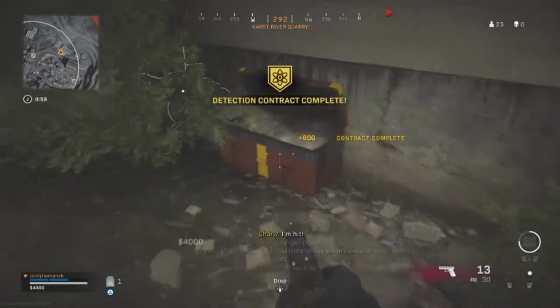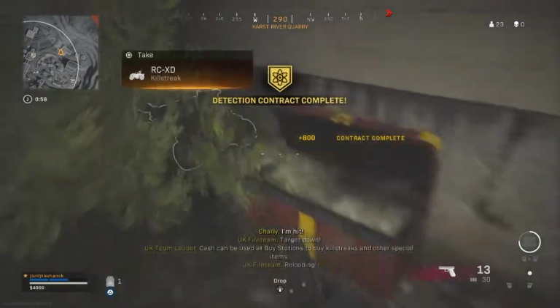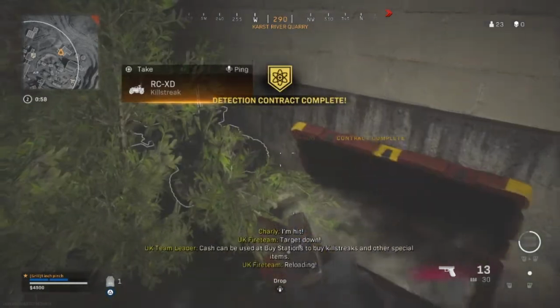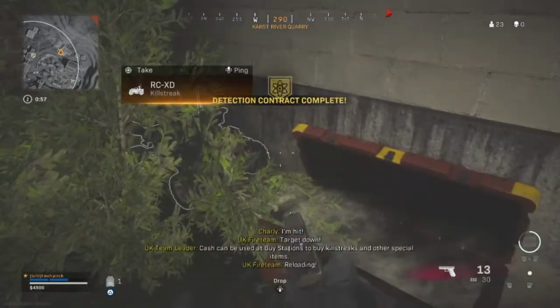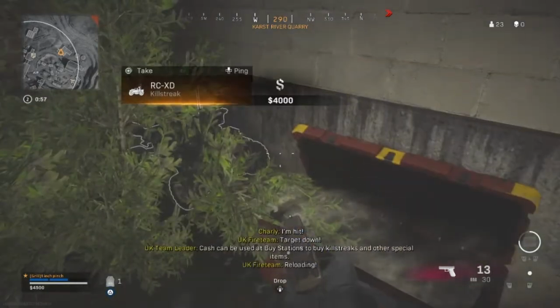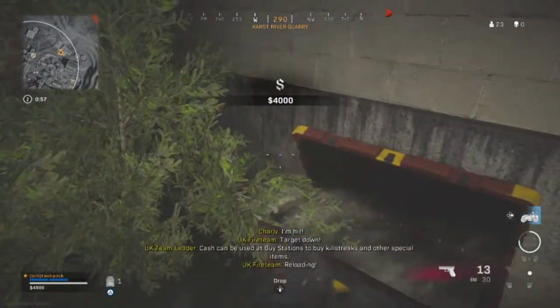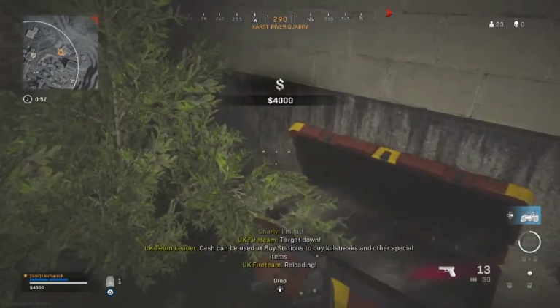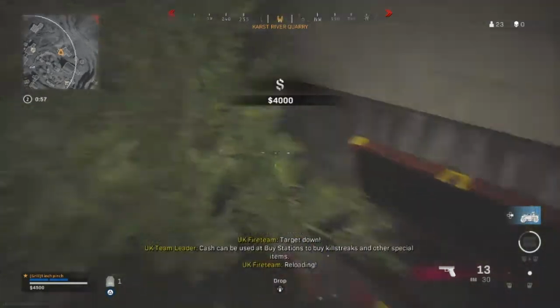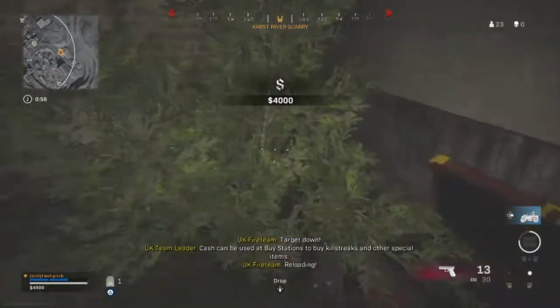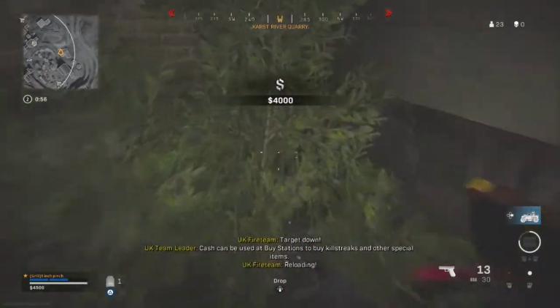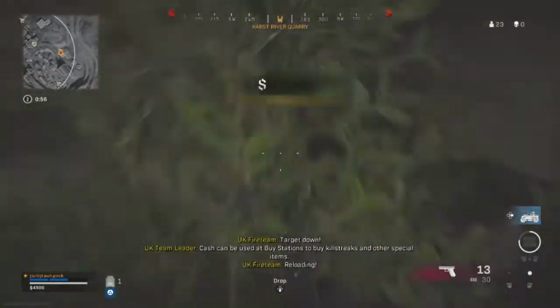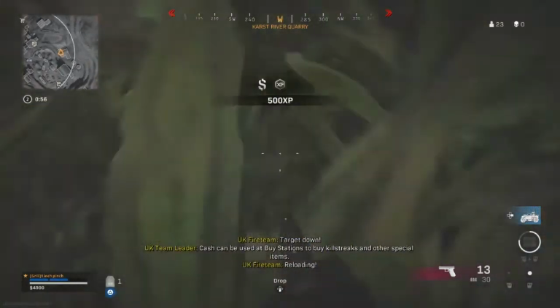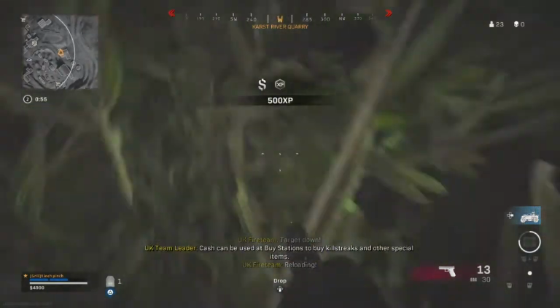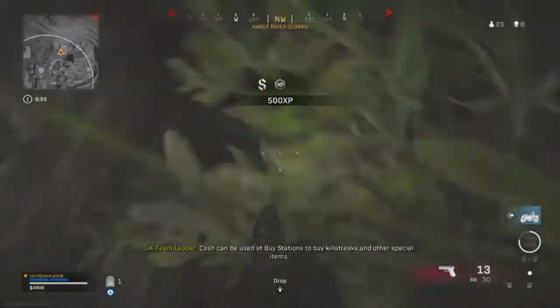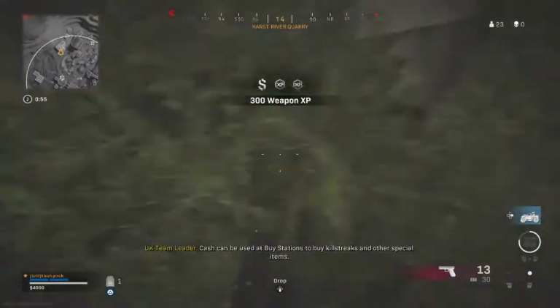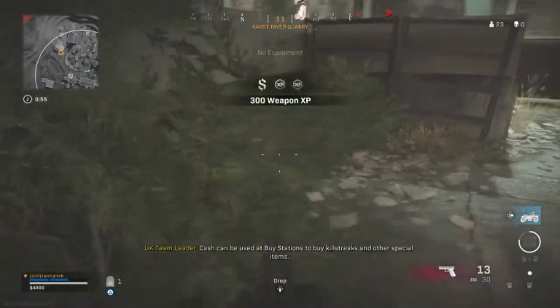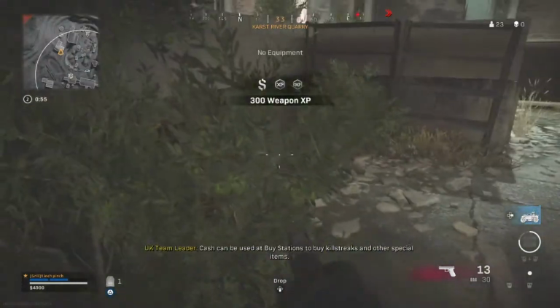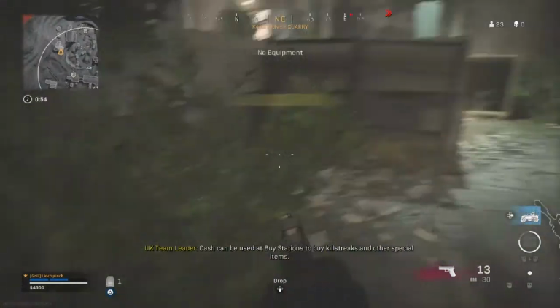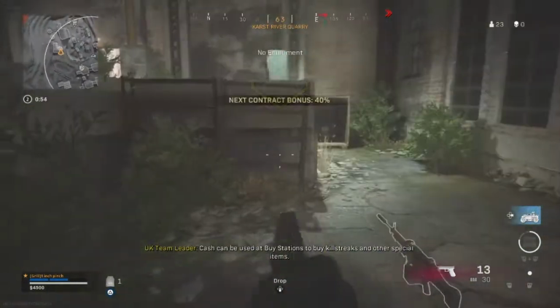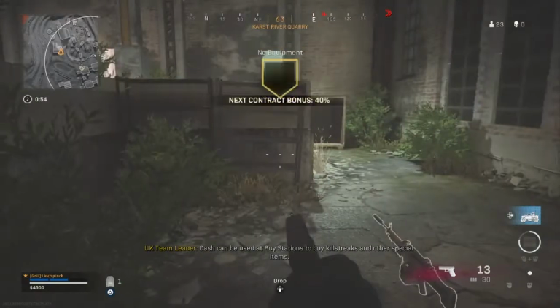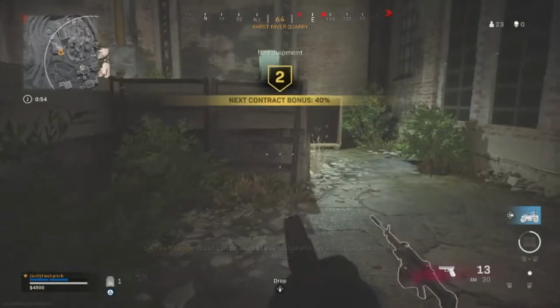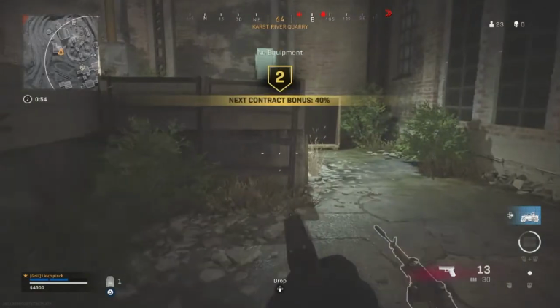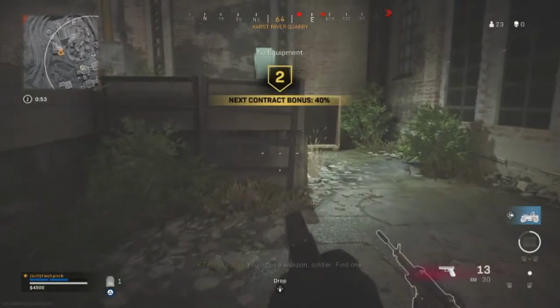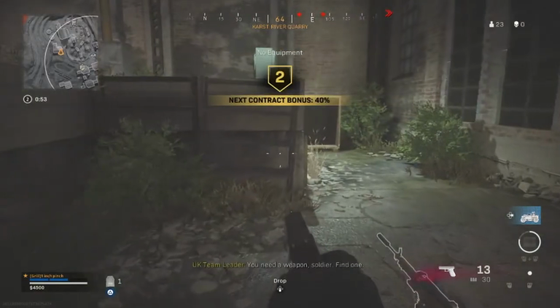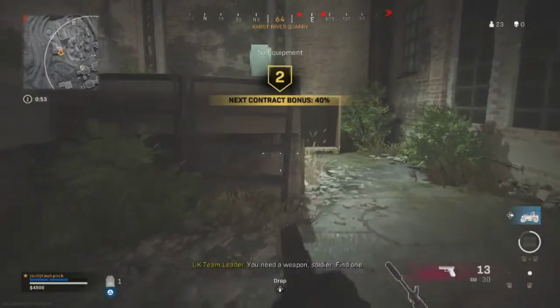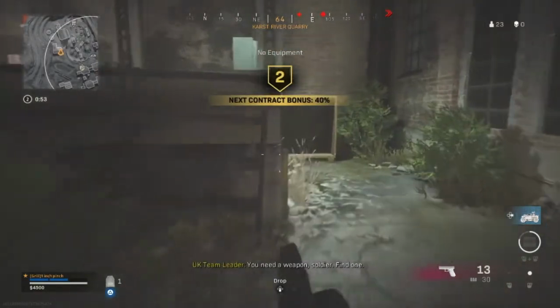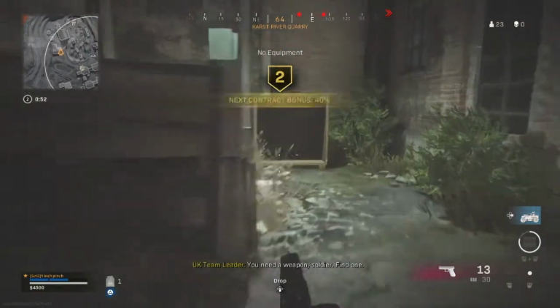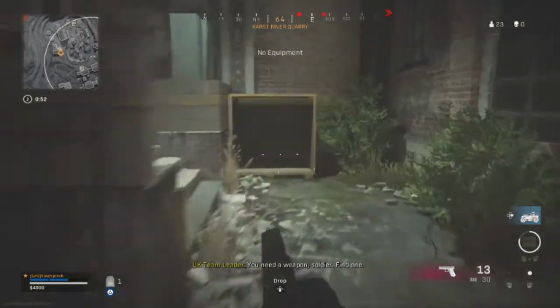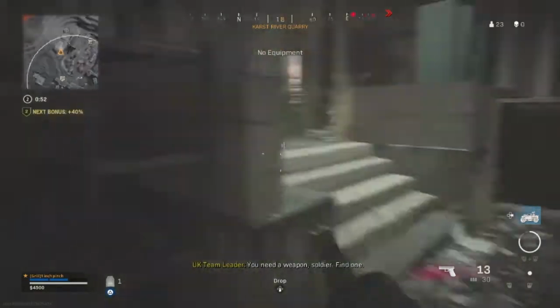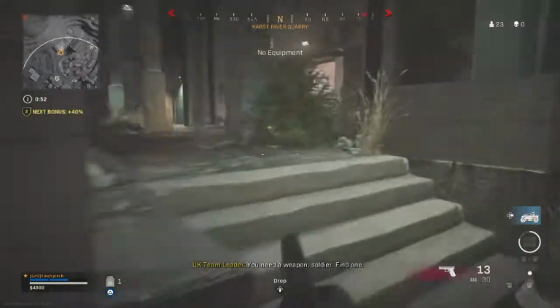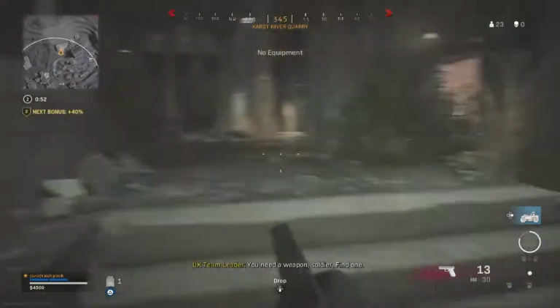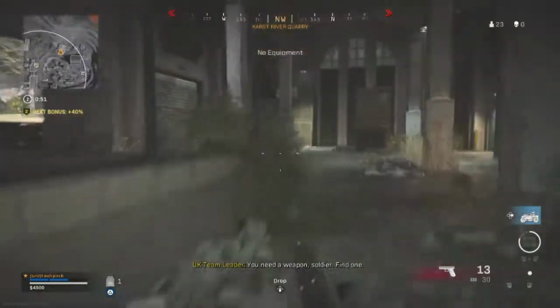Cache can be used at fire stations to buy killstreaks and other special items. You need a weapon, soldier. Find one.